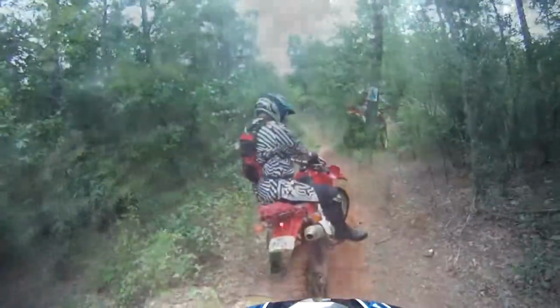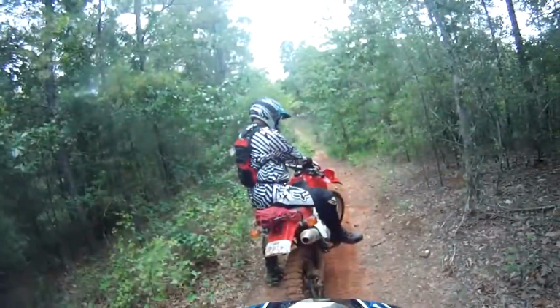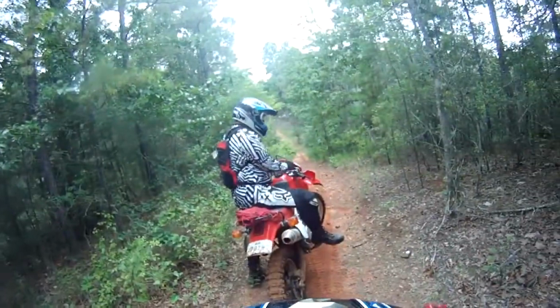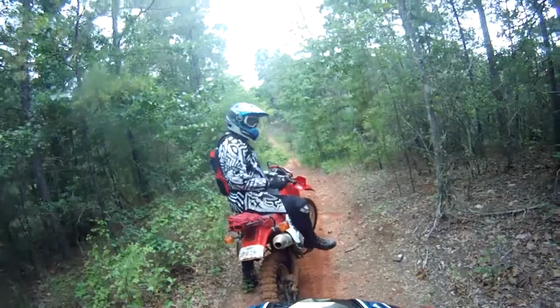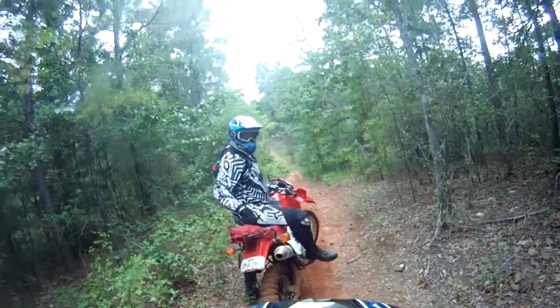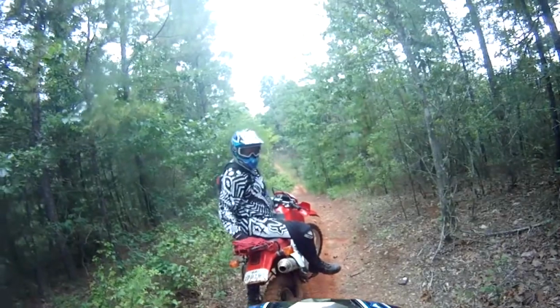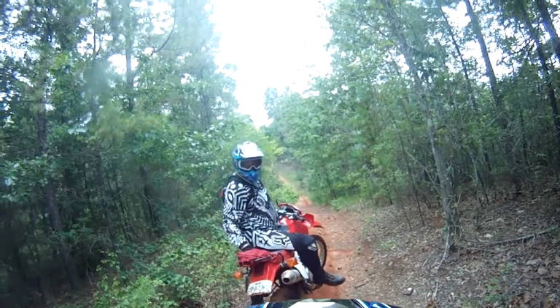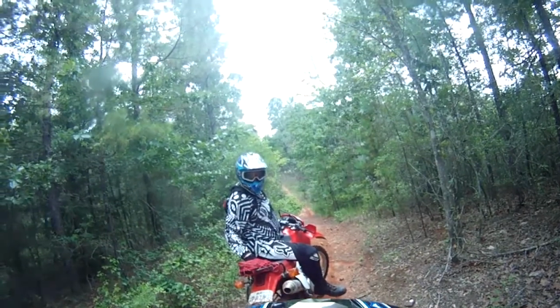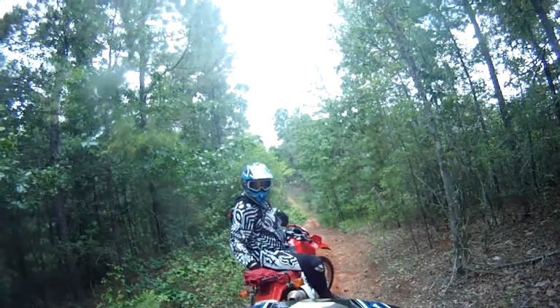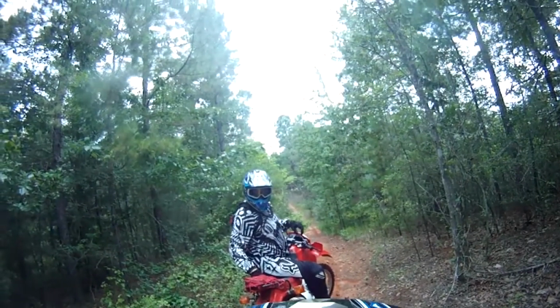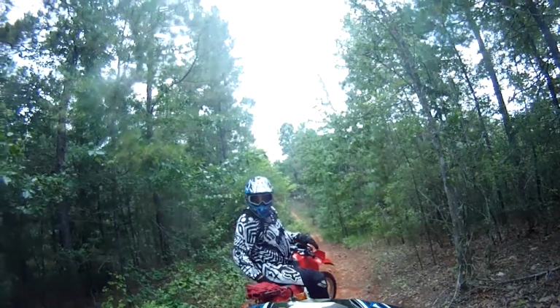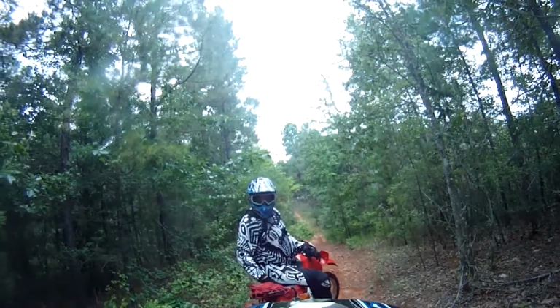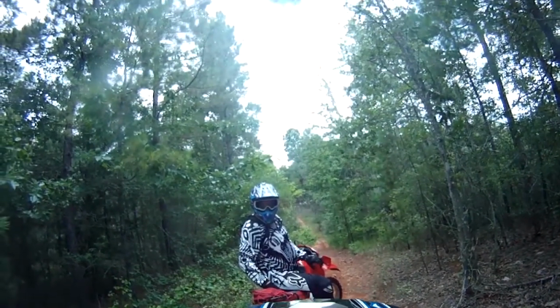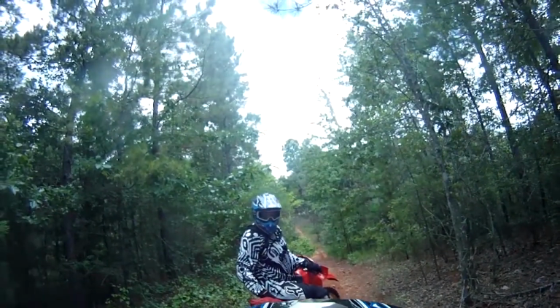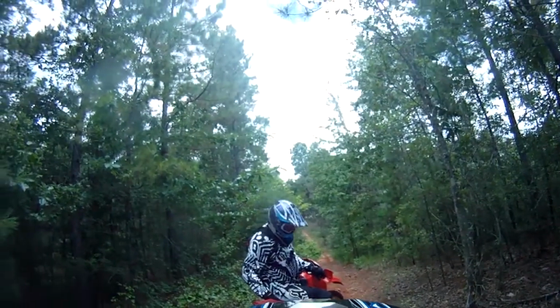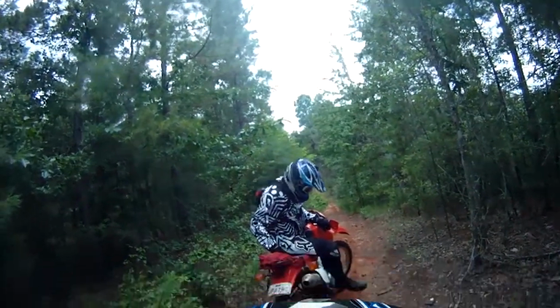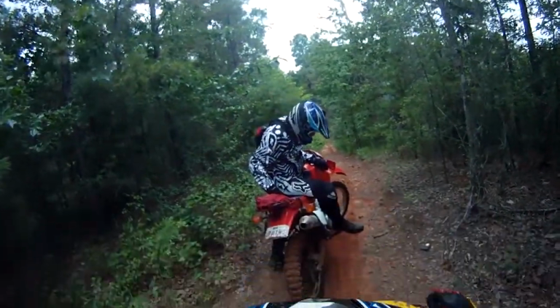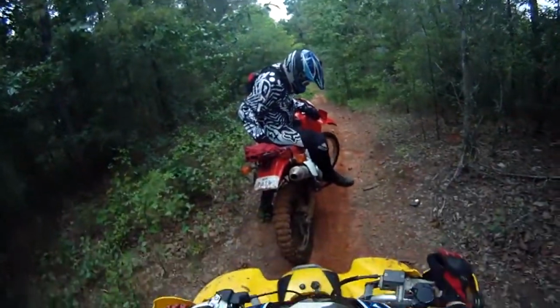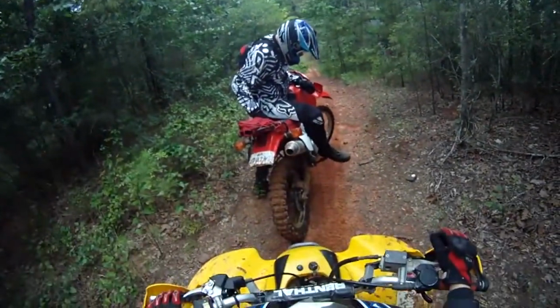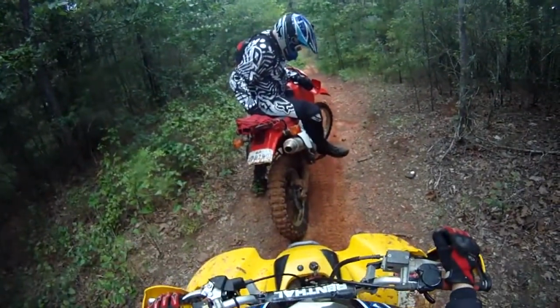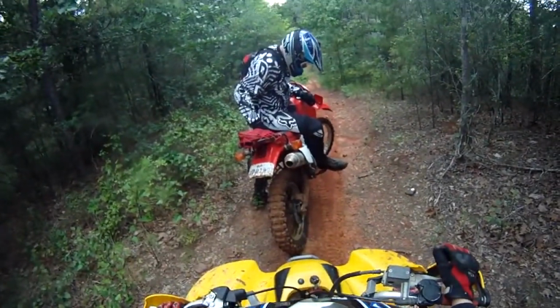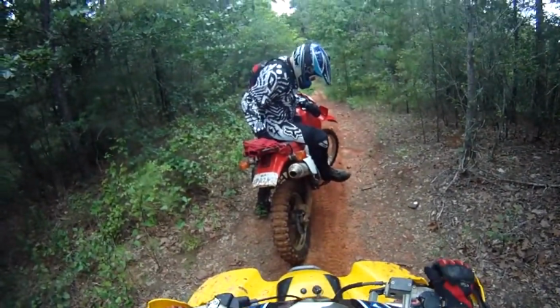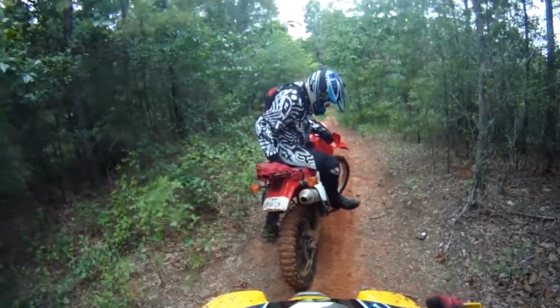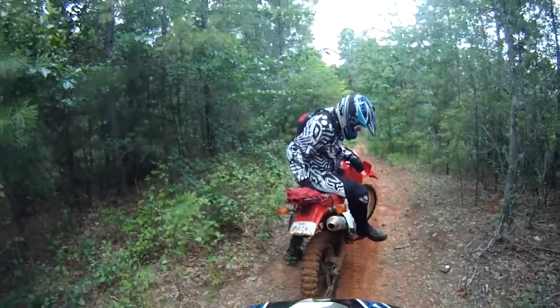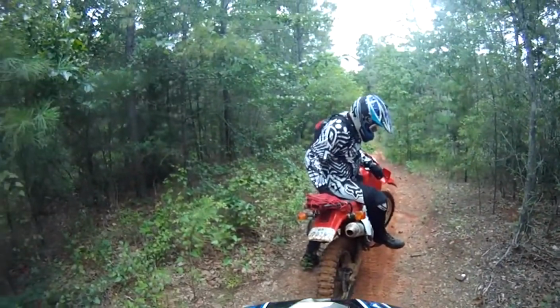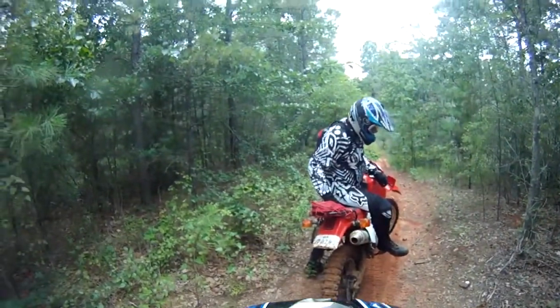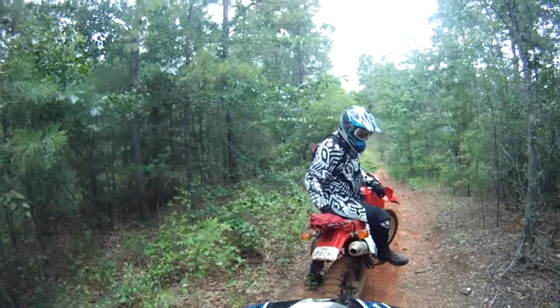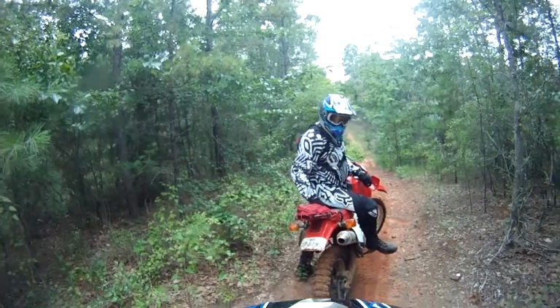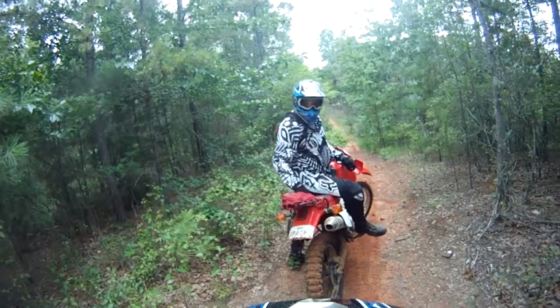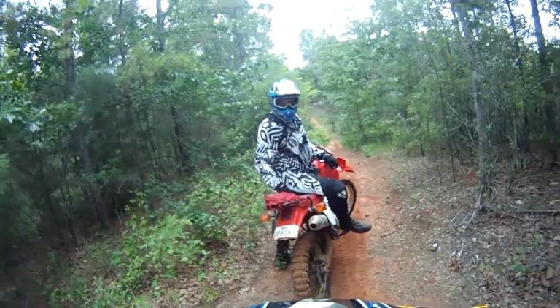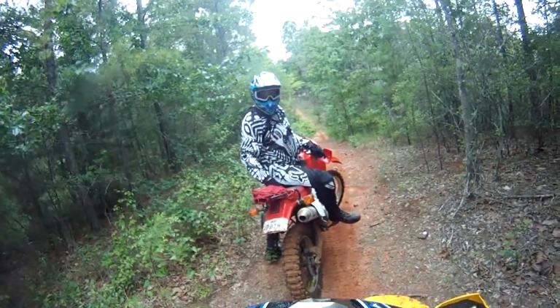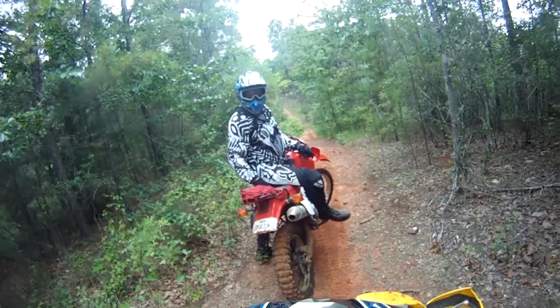What's so funny? I stuck my foot in the mud.